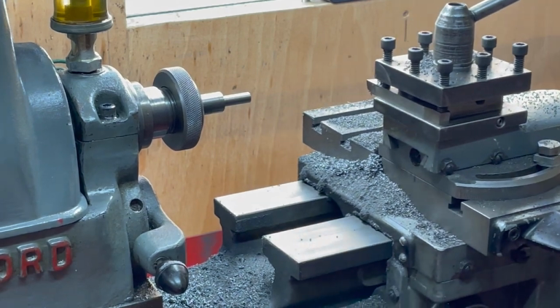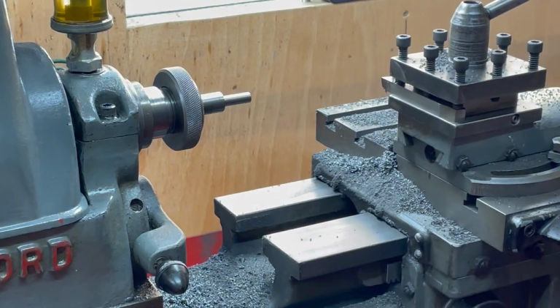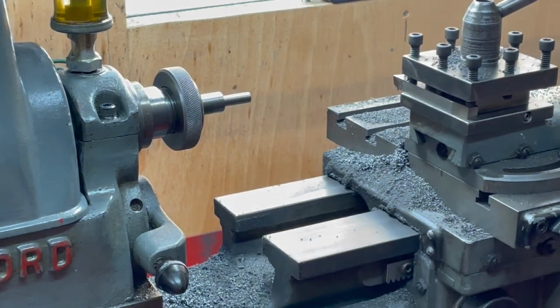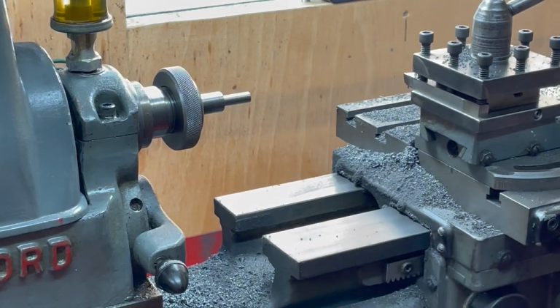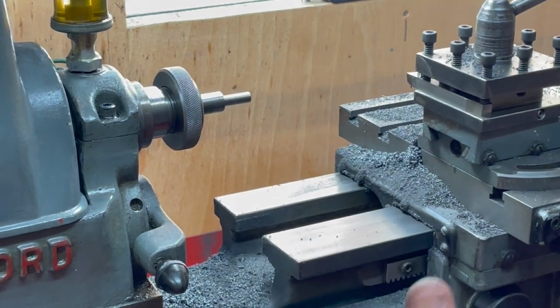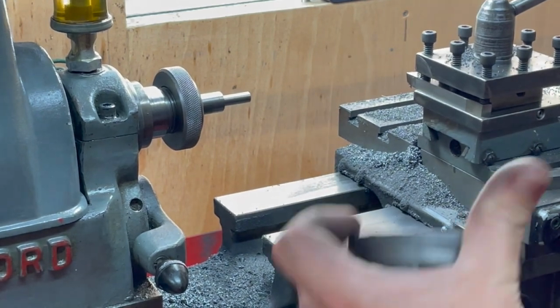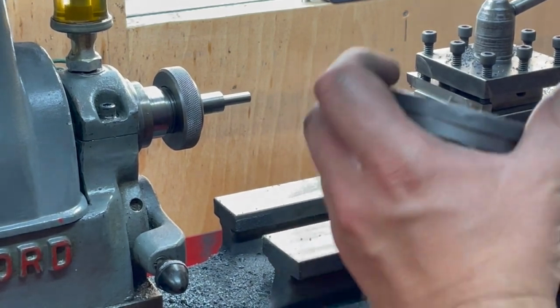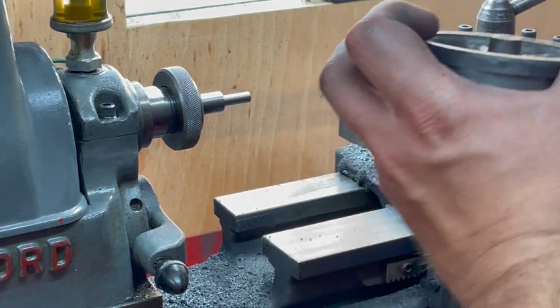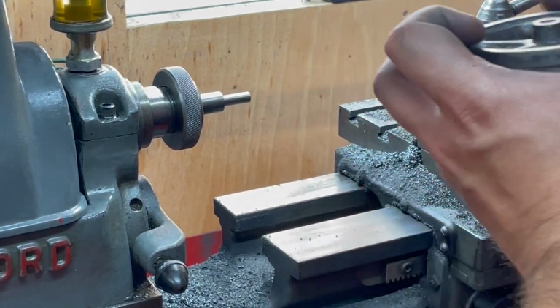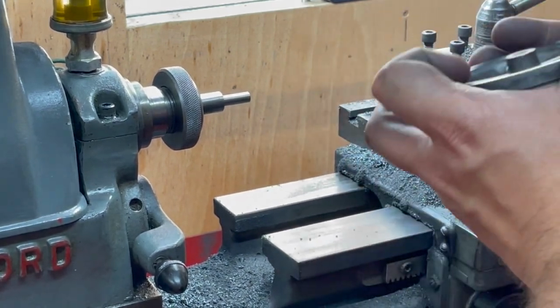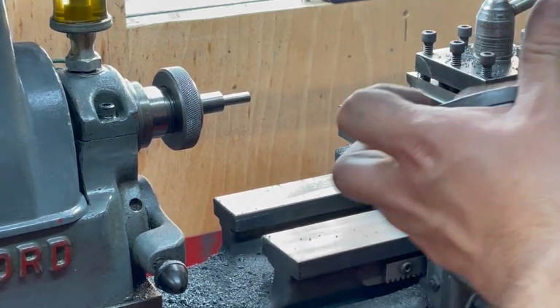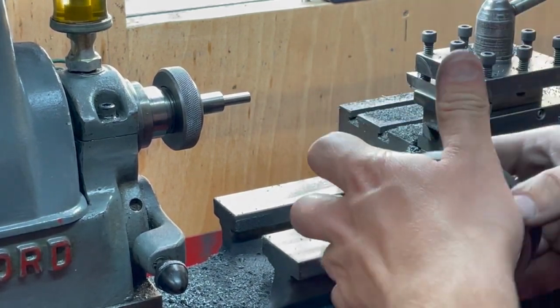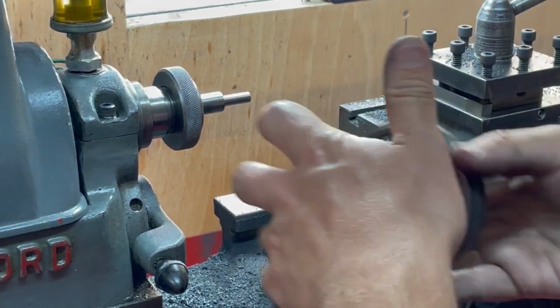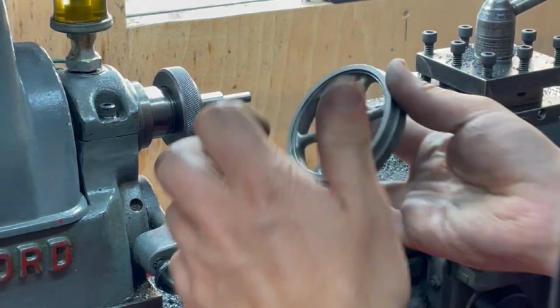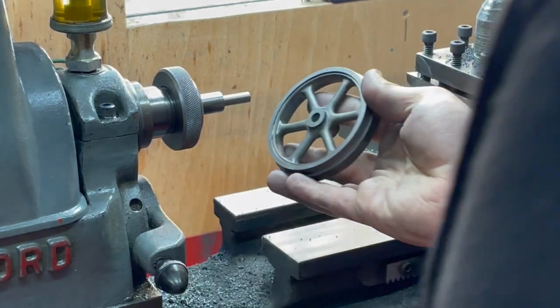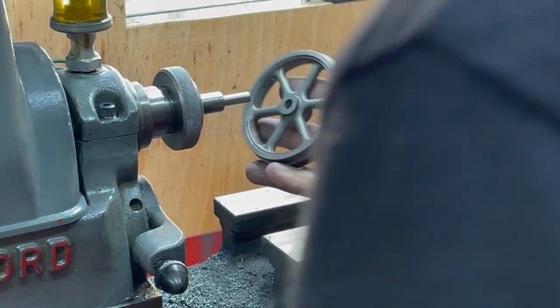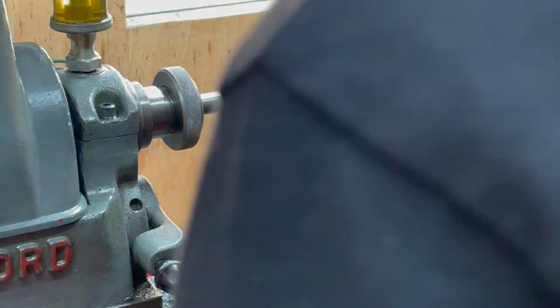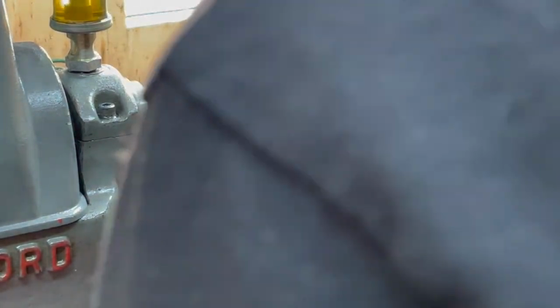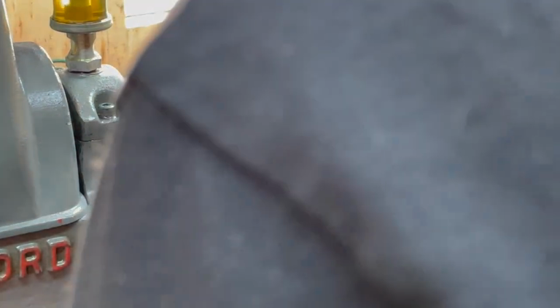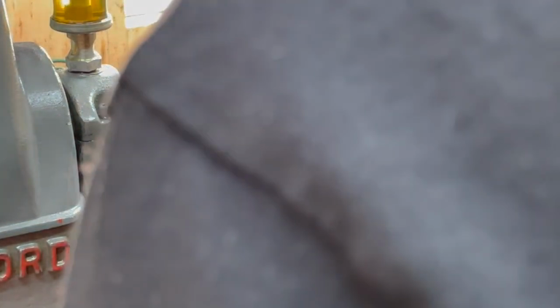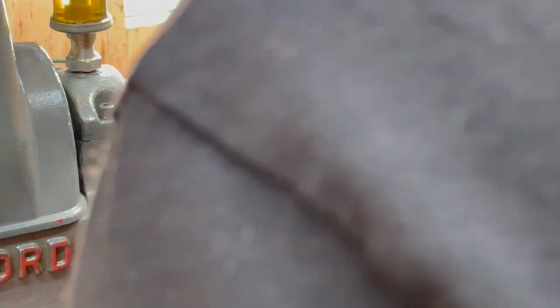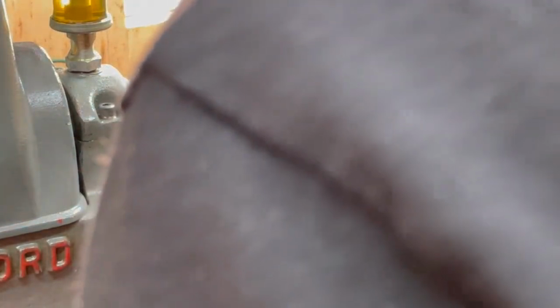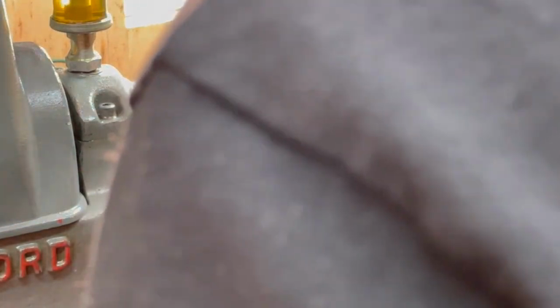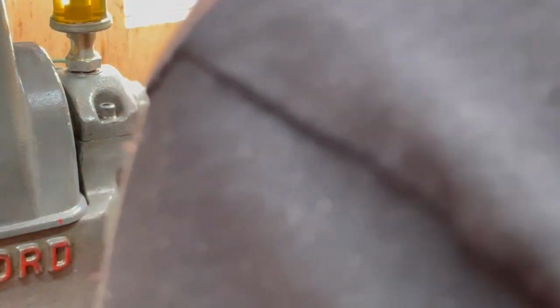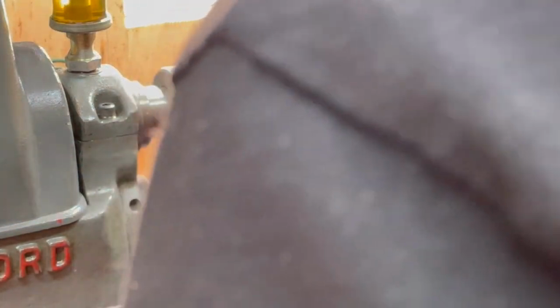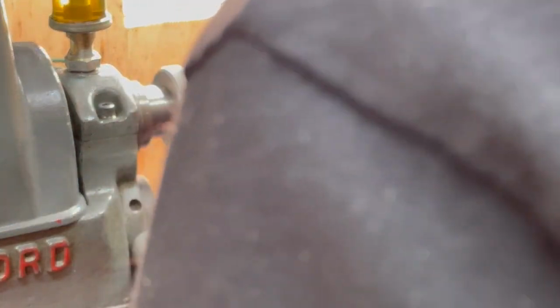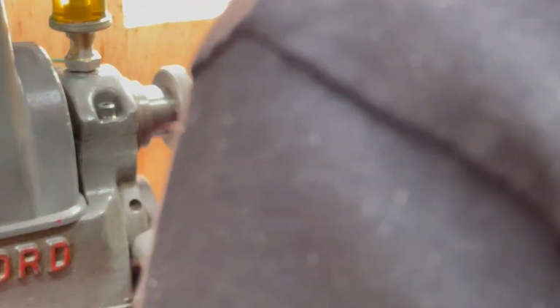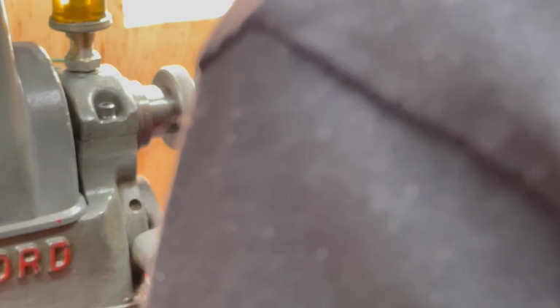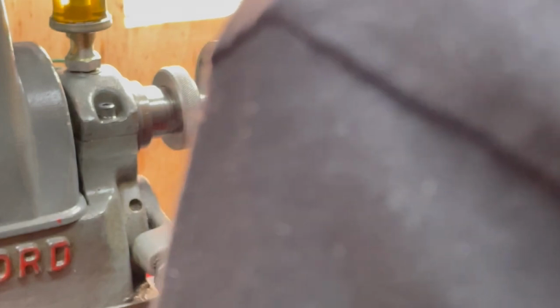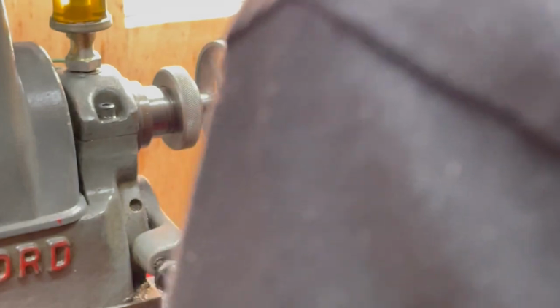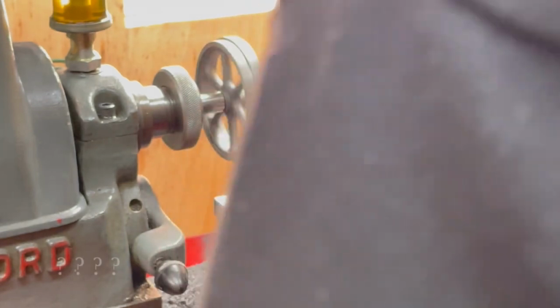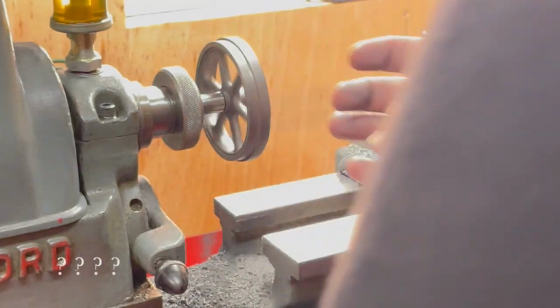We've actually only got 6,000 on the diameter to come off. We'll do it.